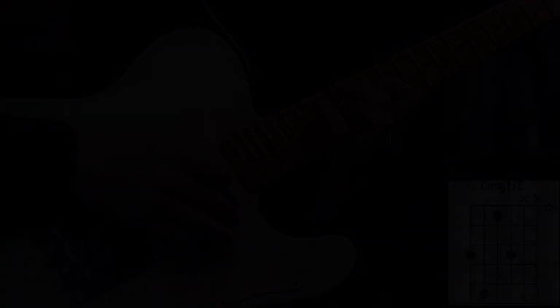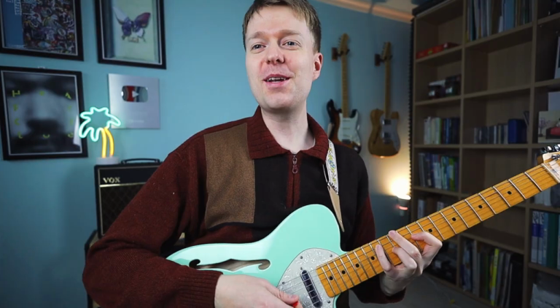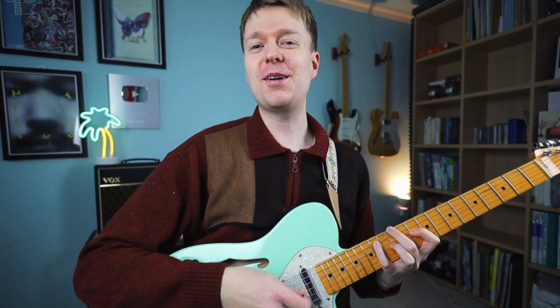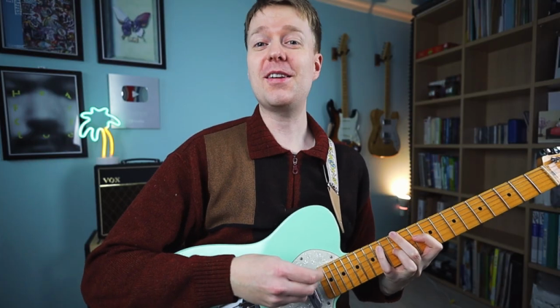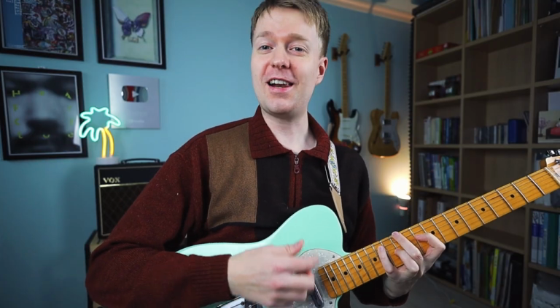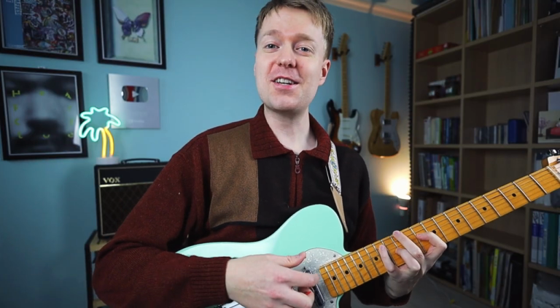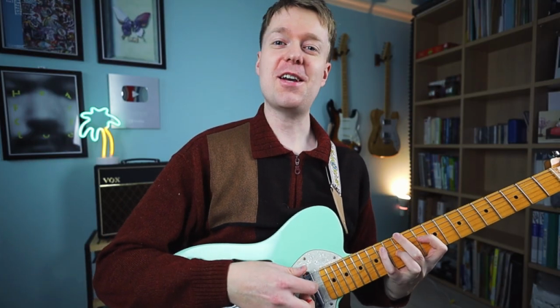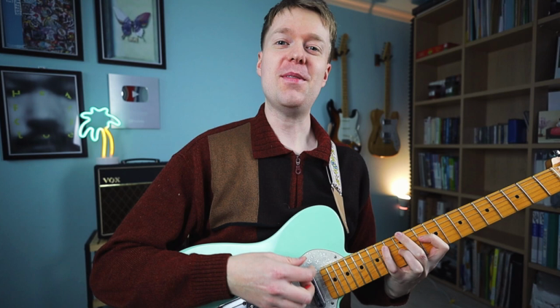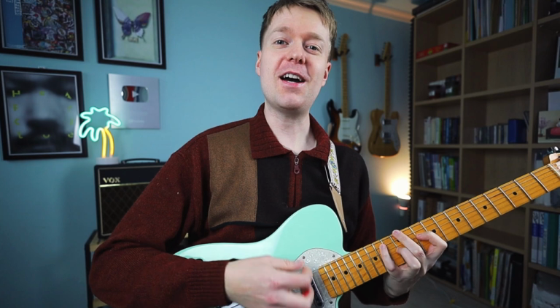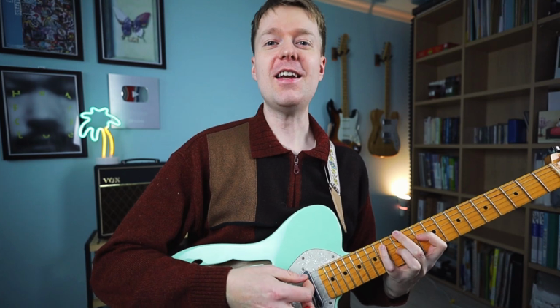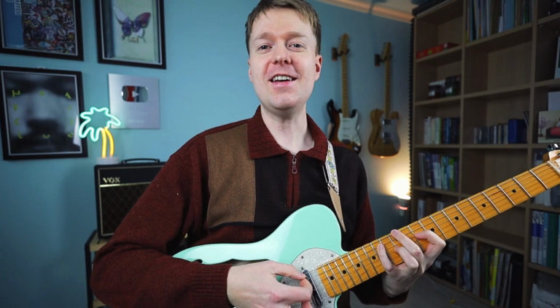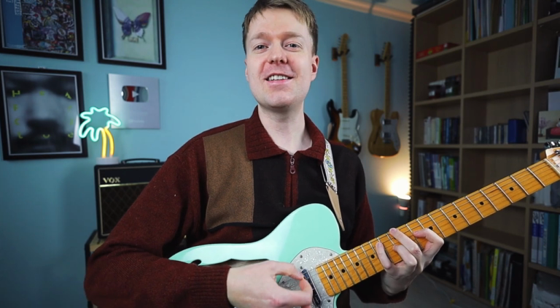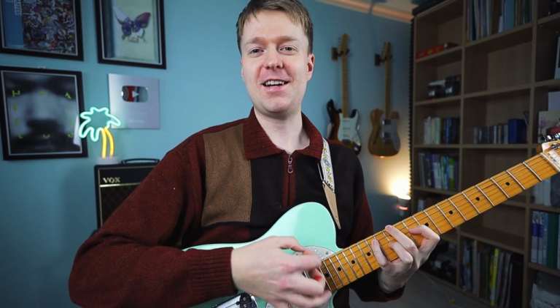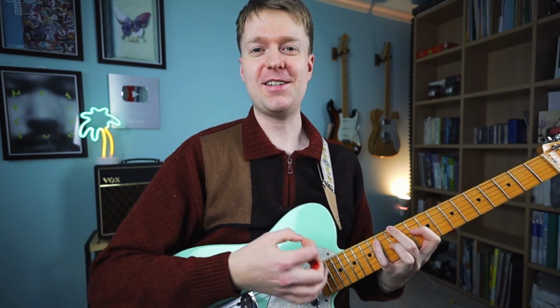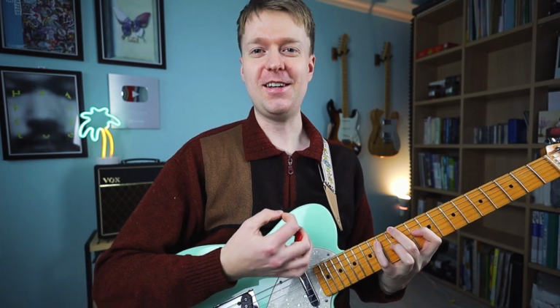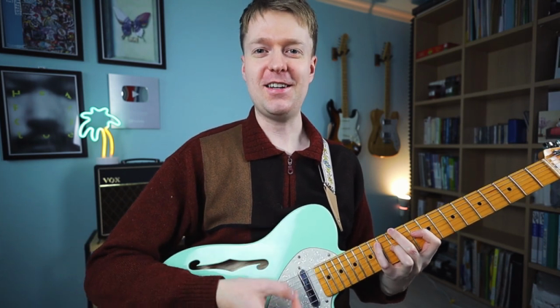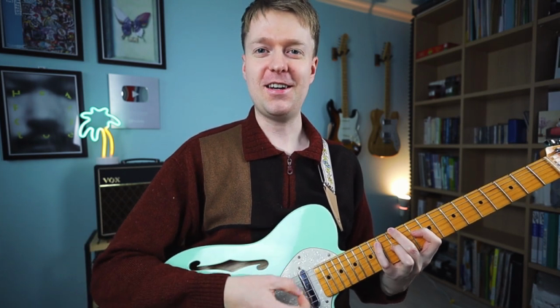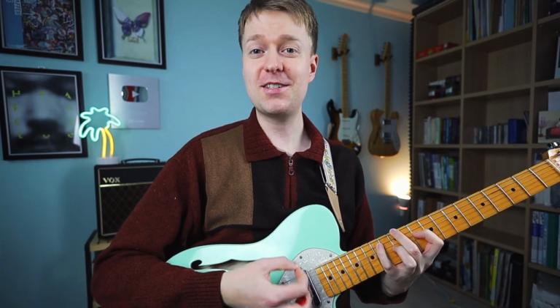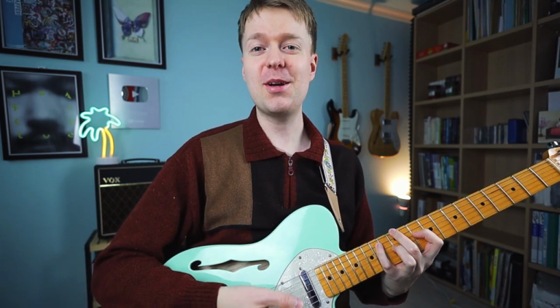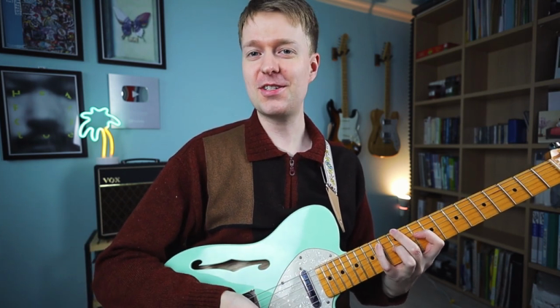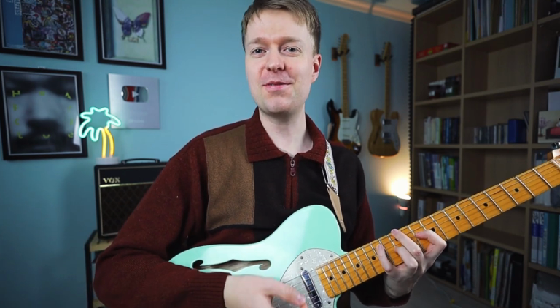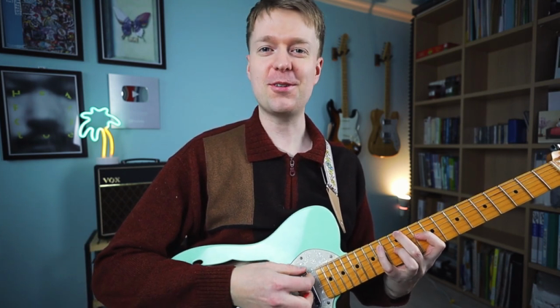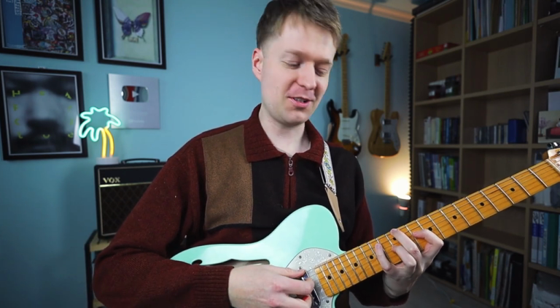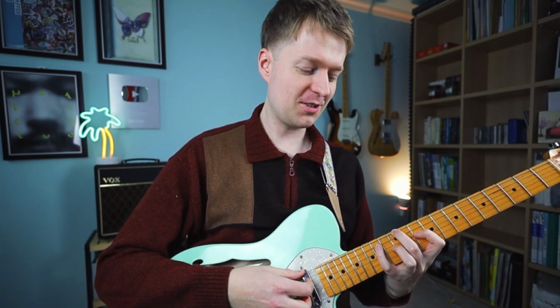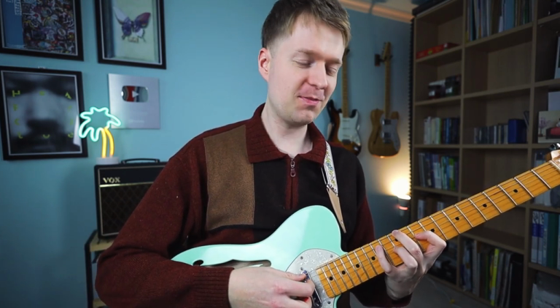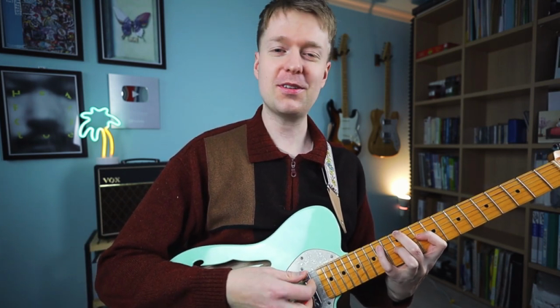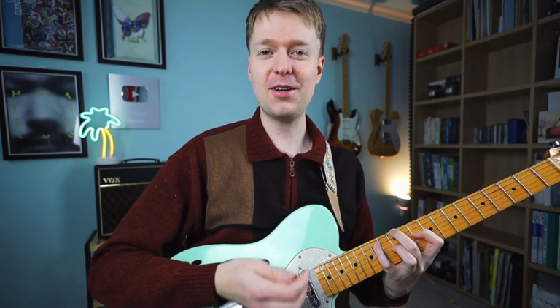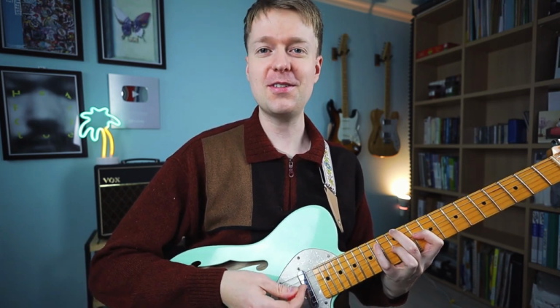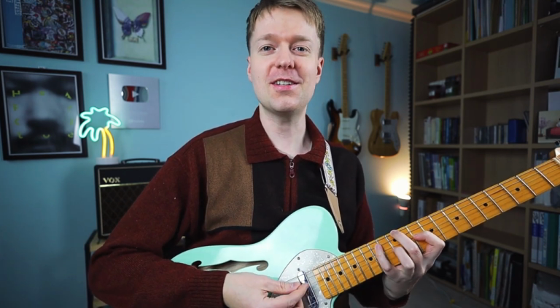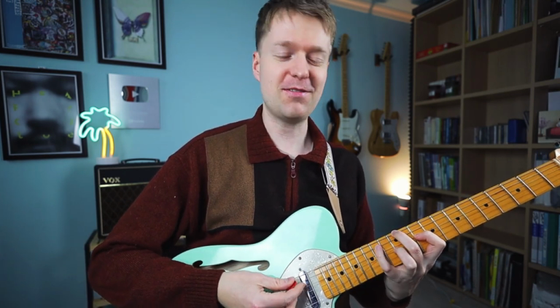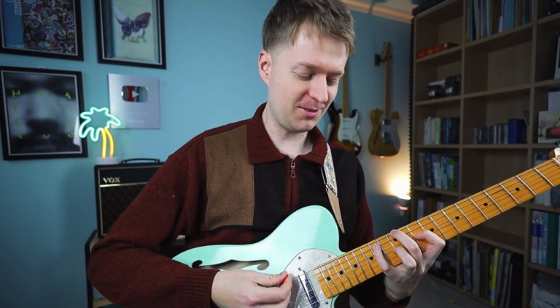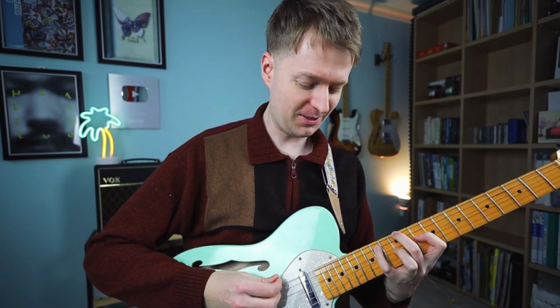Believe it or not, that last shape is actually a C major 7 chord — it's just that we've put the notes in a different order.